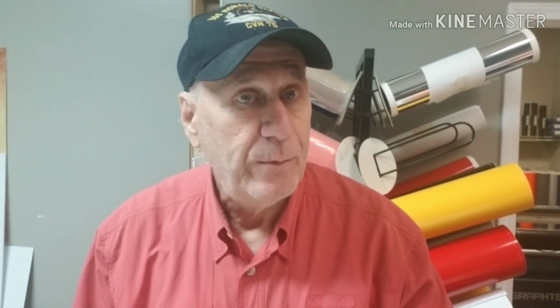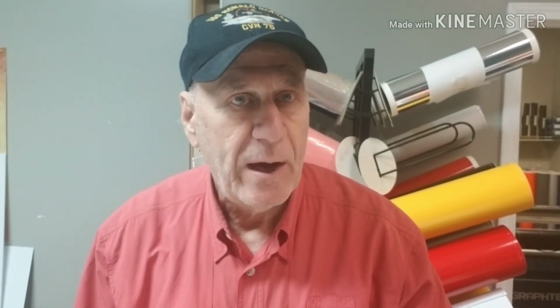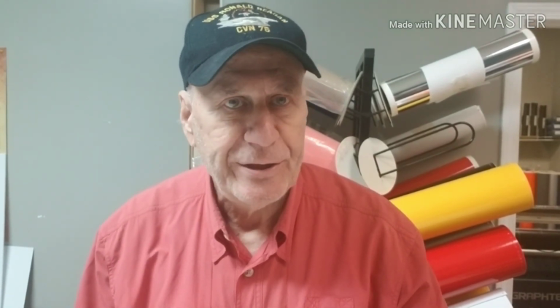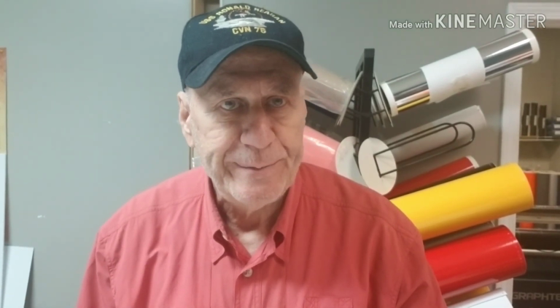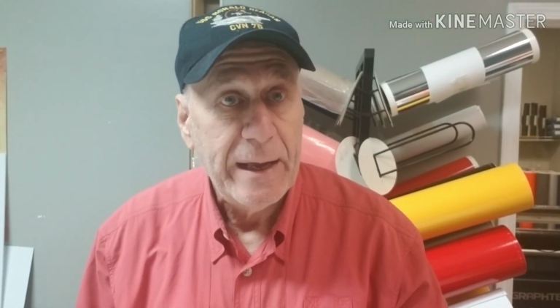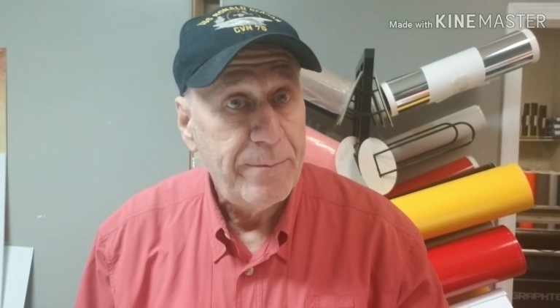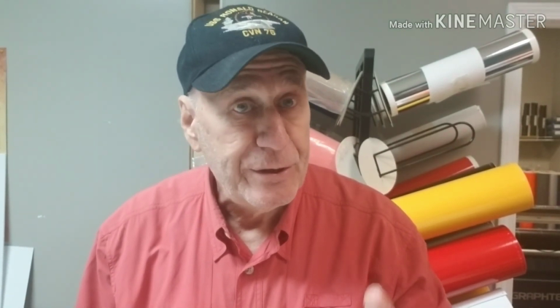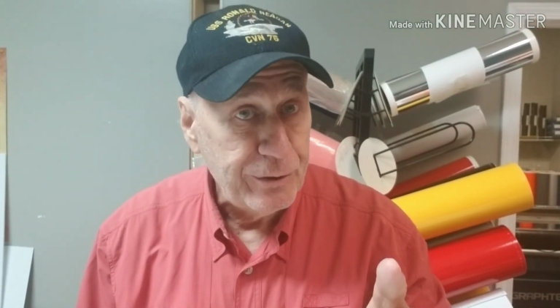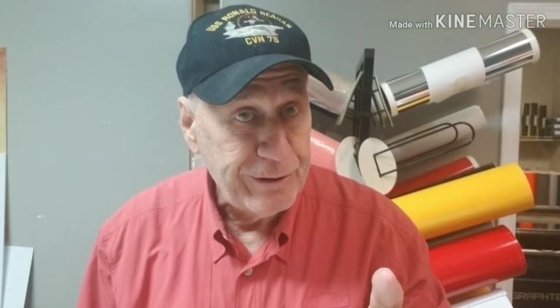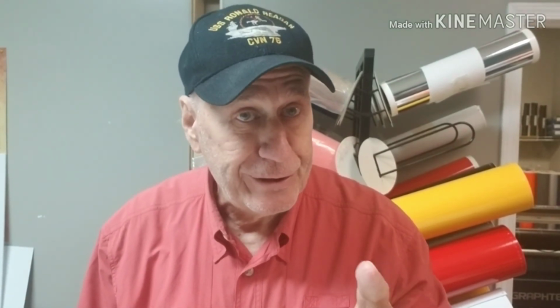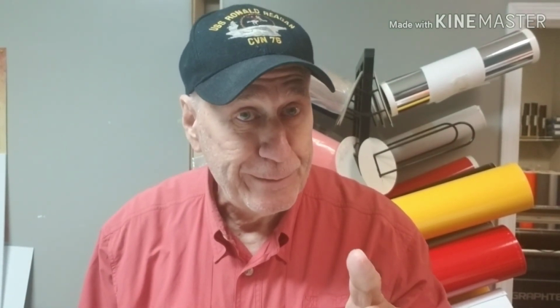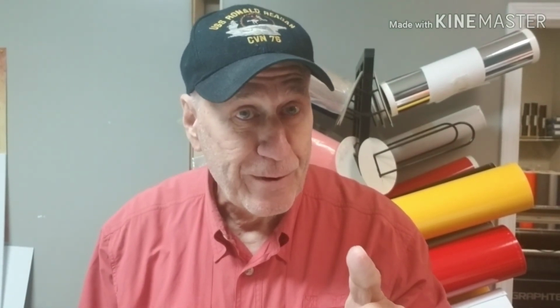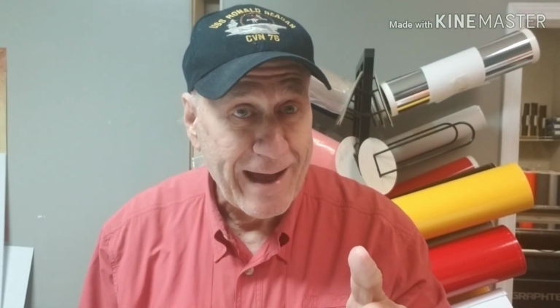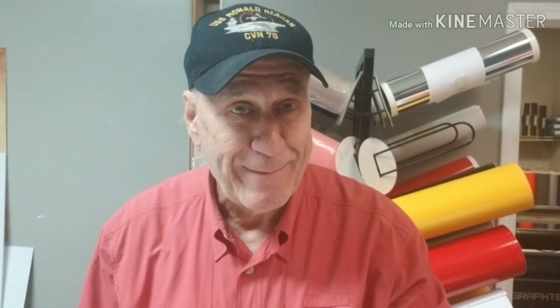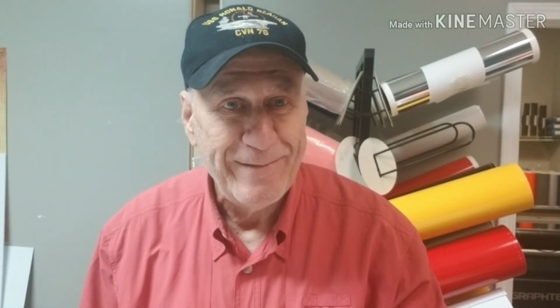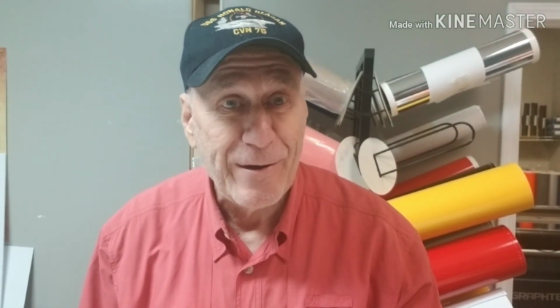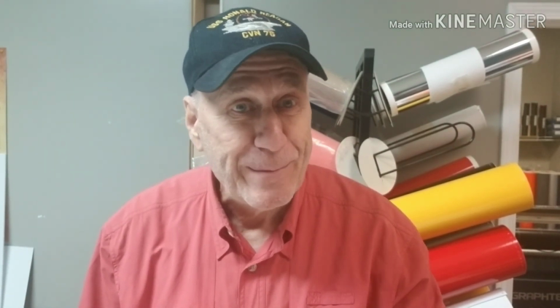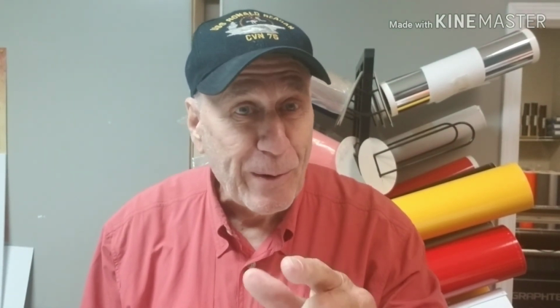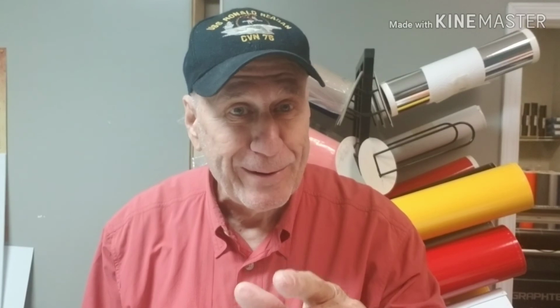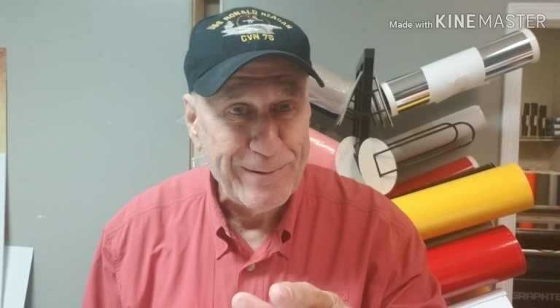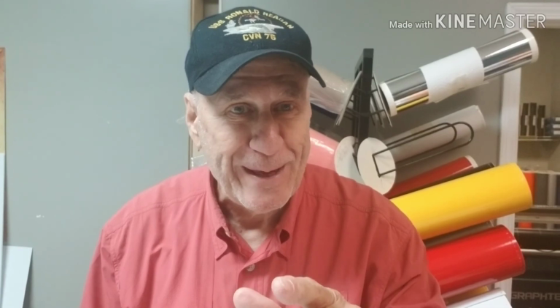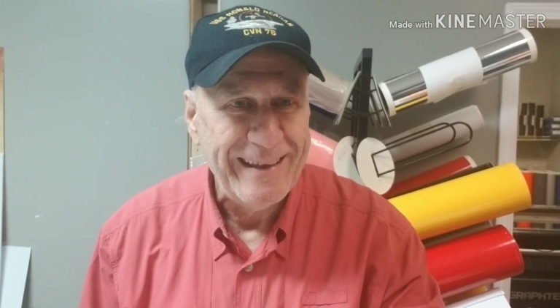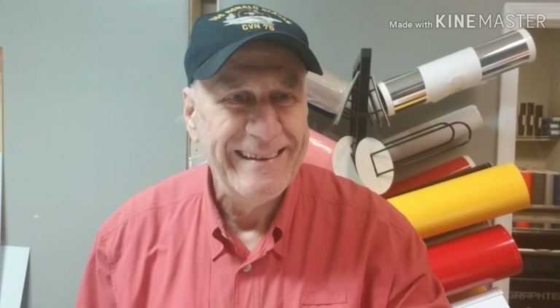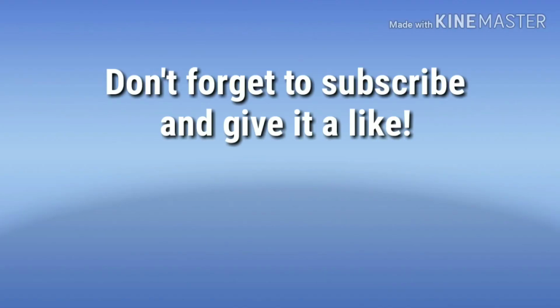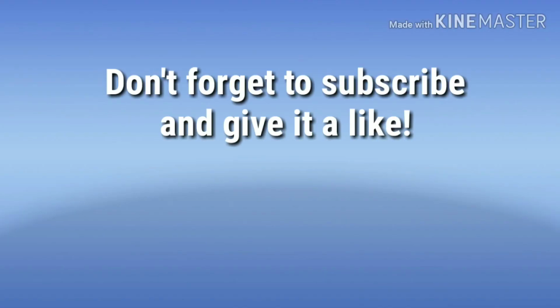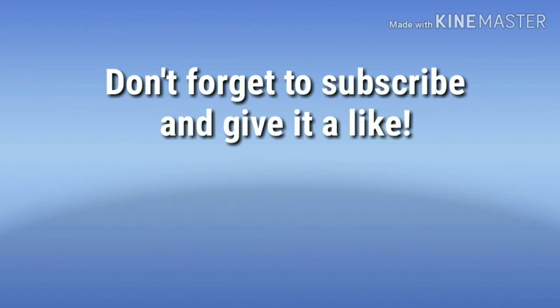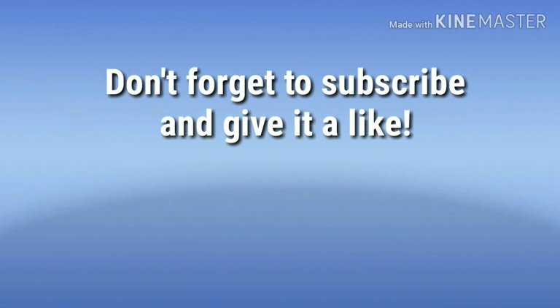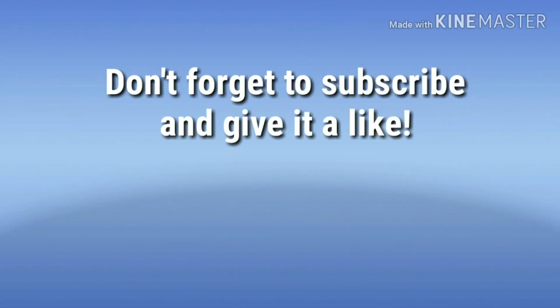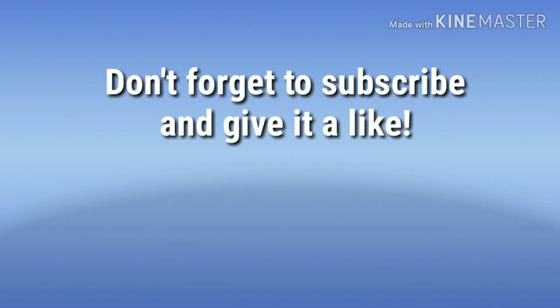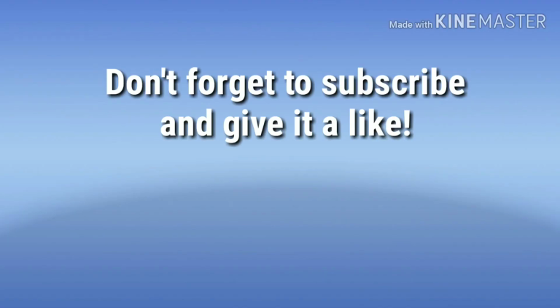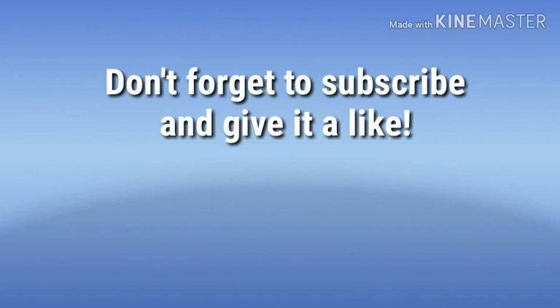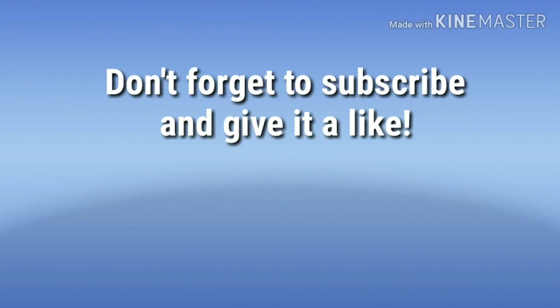That concludes this video. Thanks for watching — be sure to subscribe, very important to me.